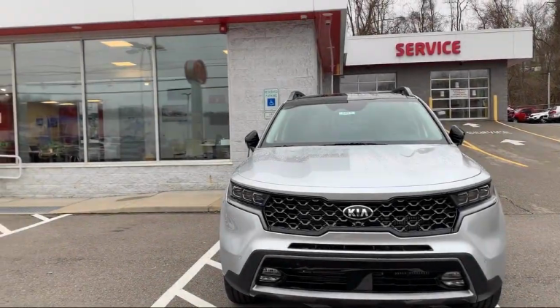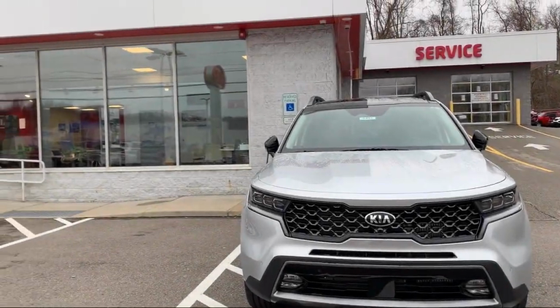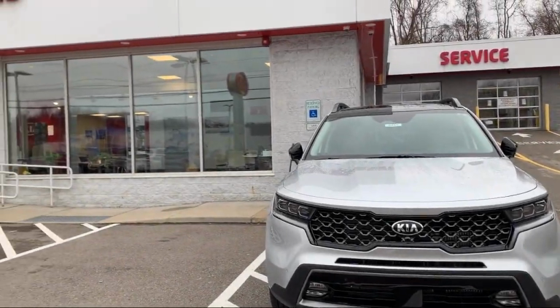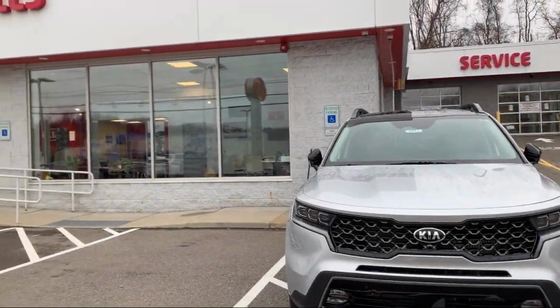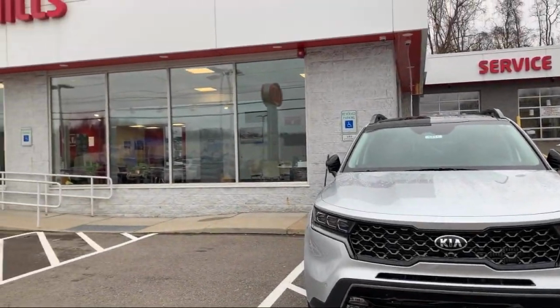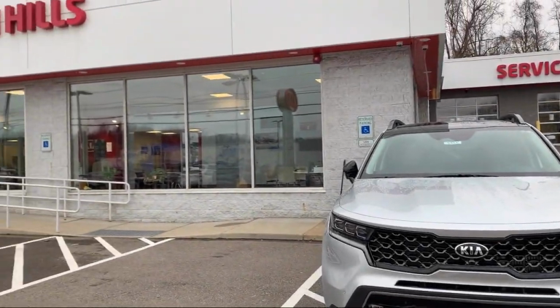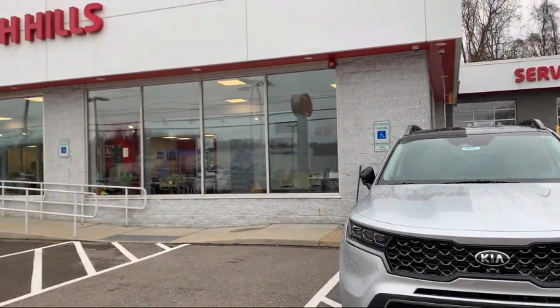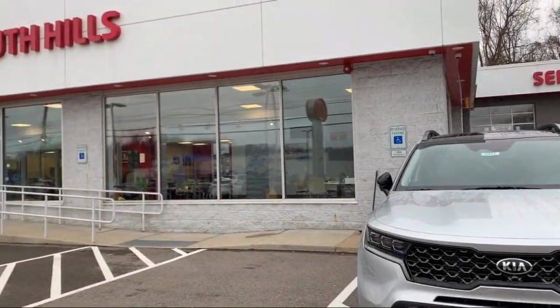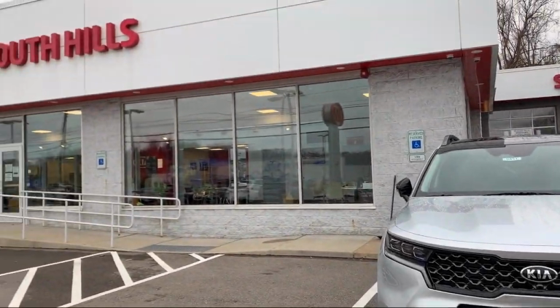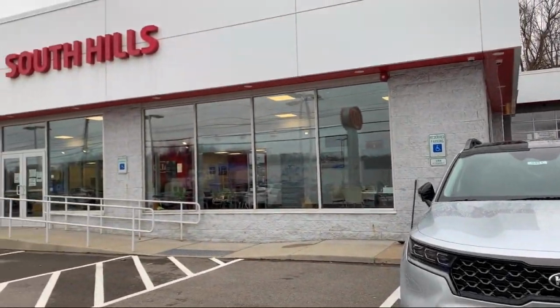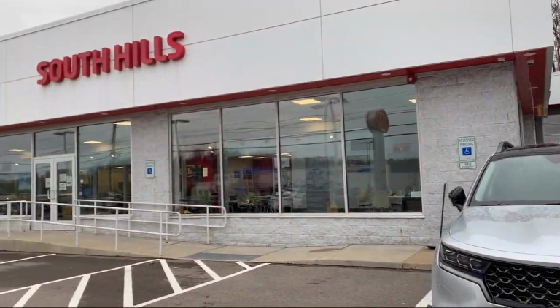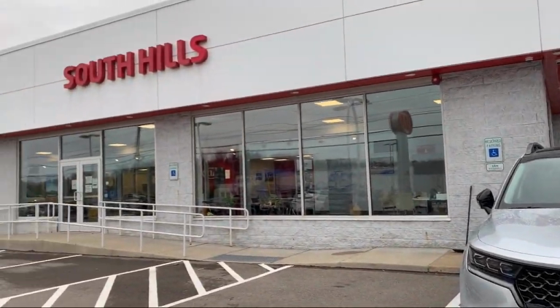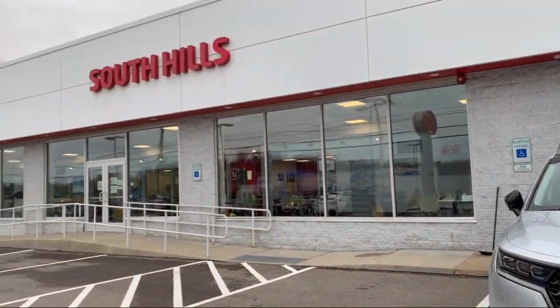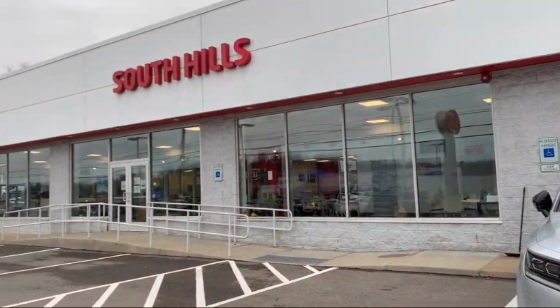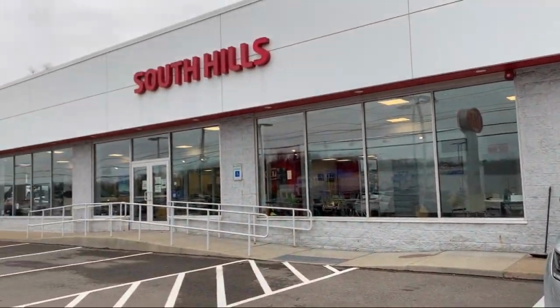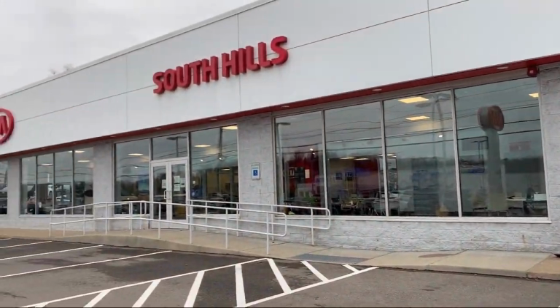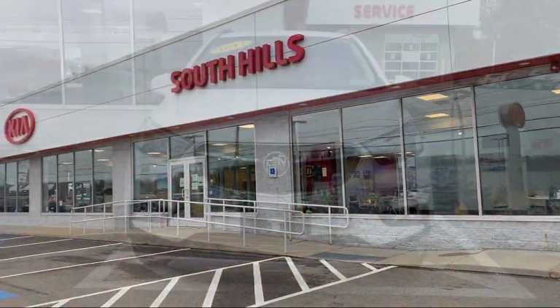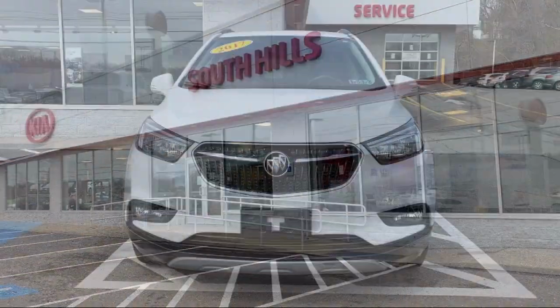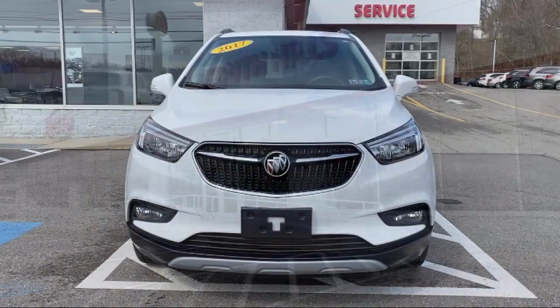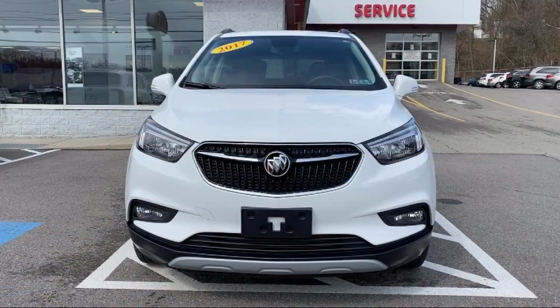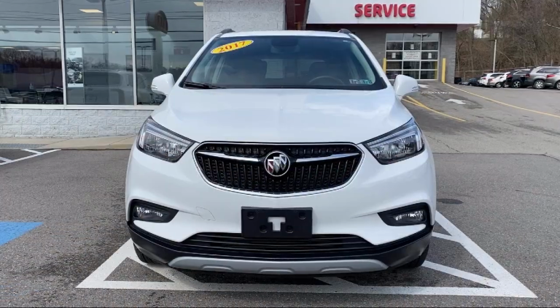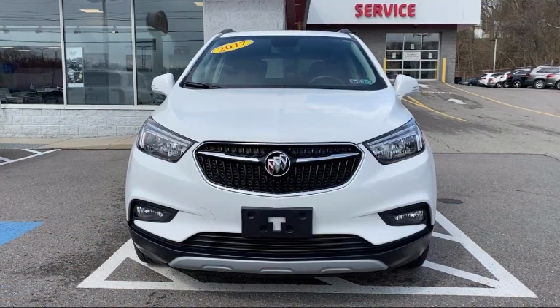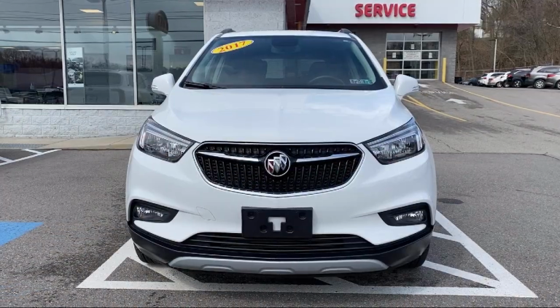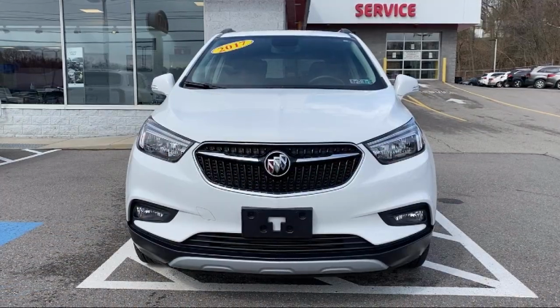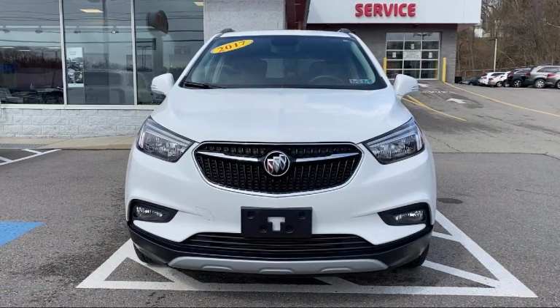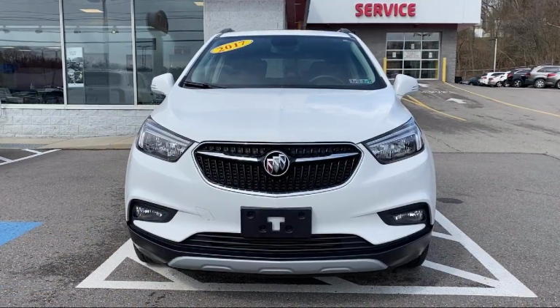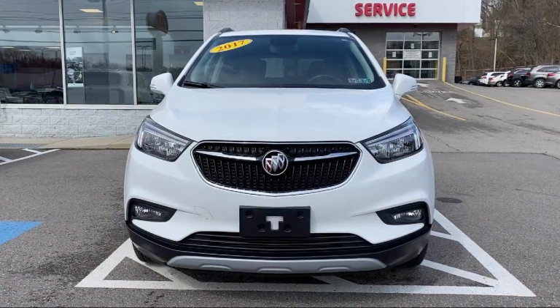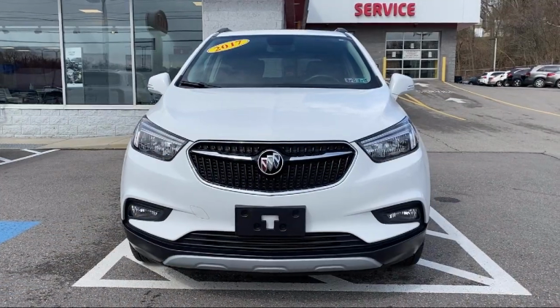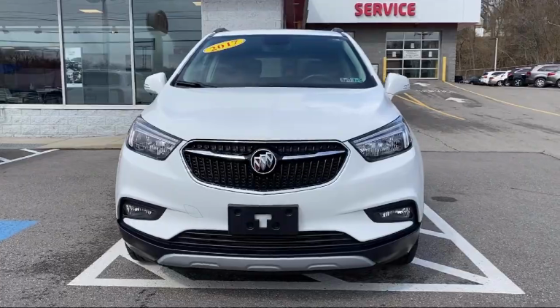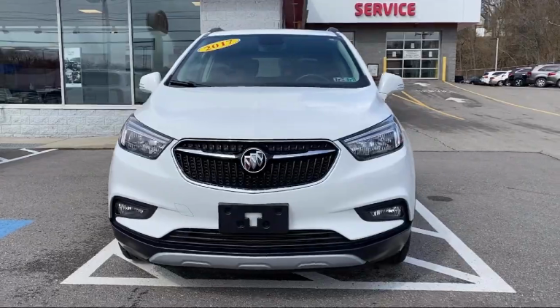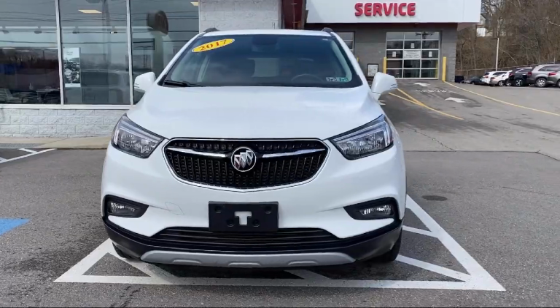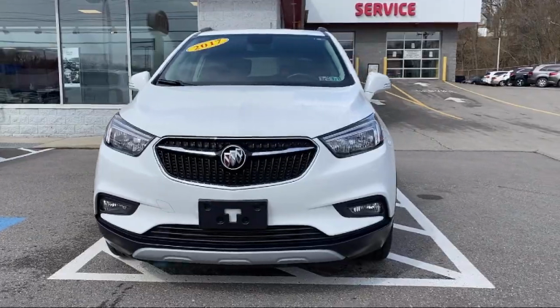Welcome to South Hills Kia, and here's a look at another one of our great vehicles from our inventory.